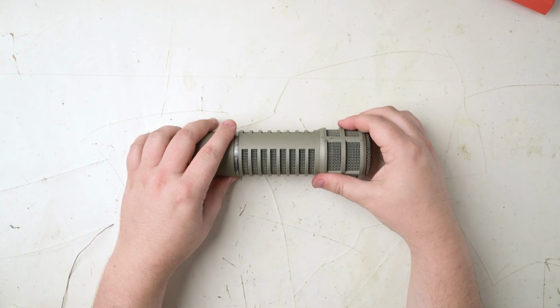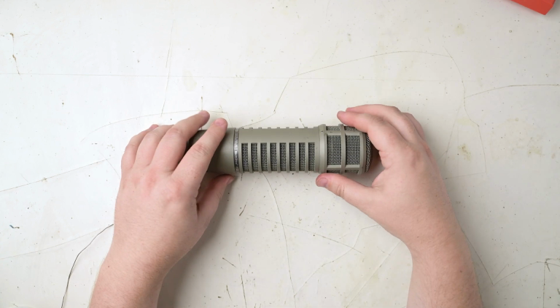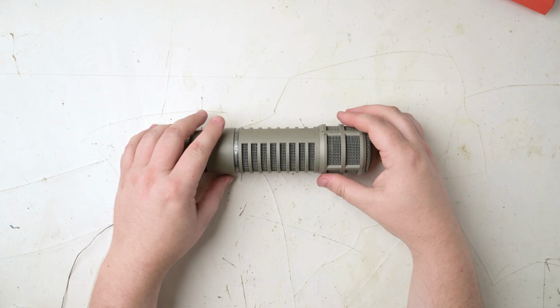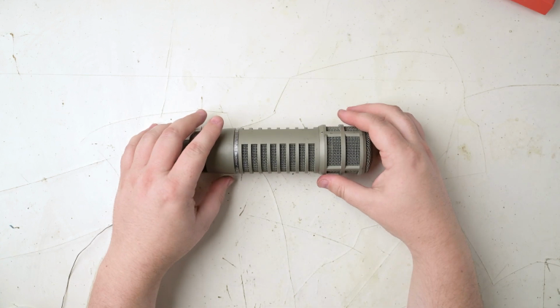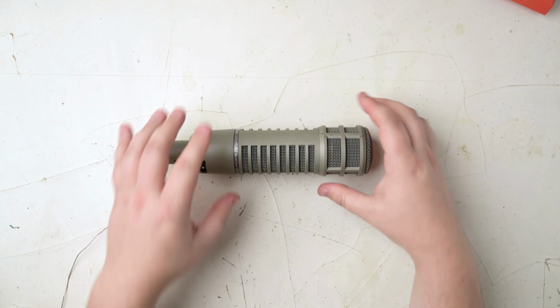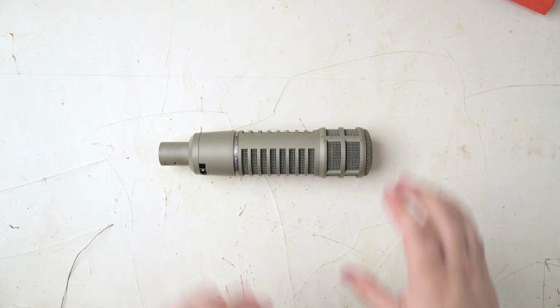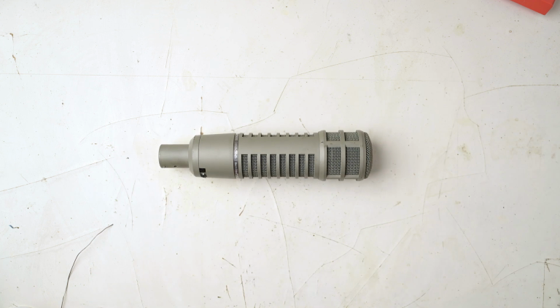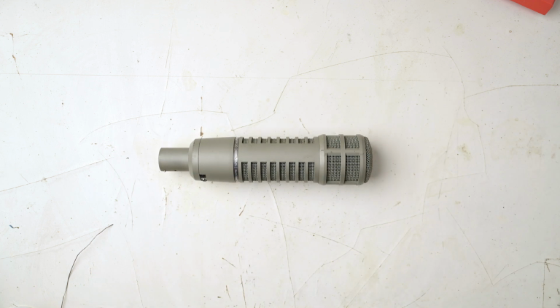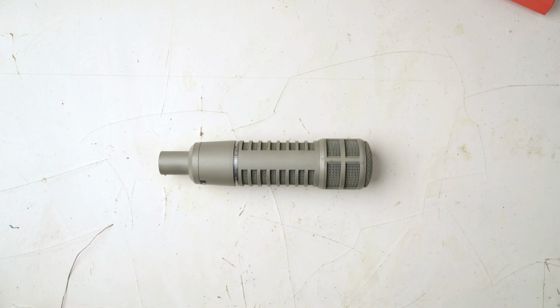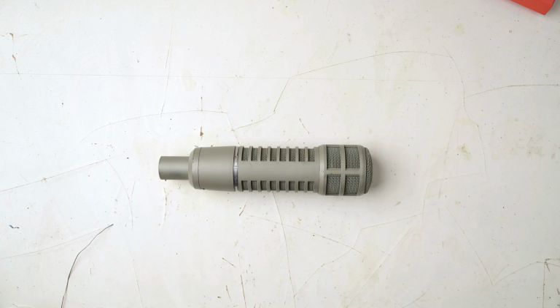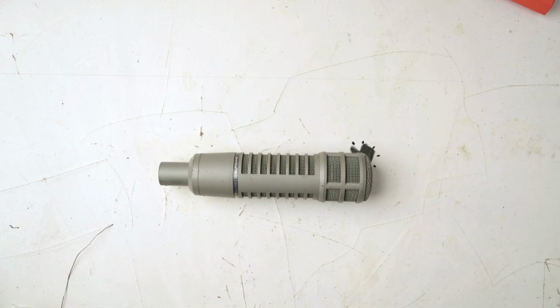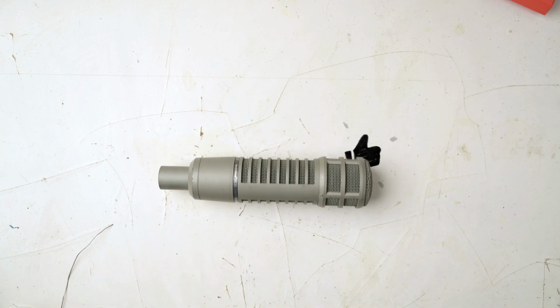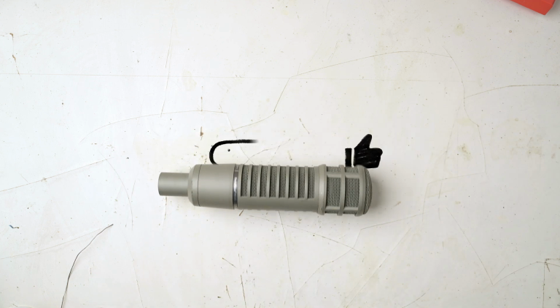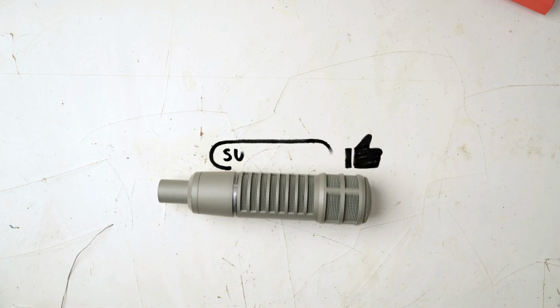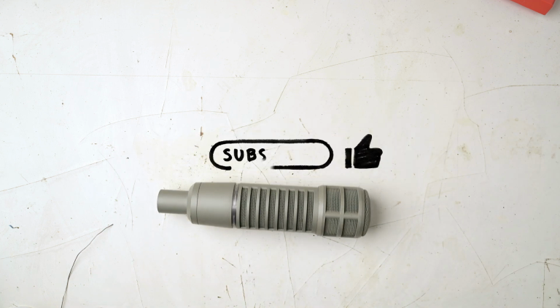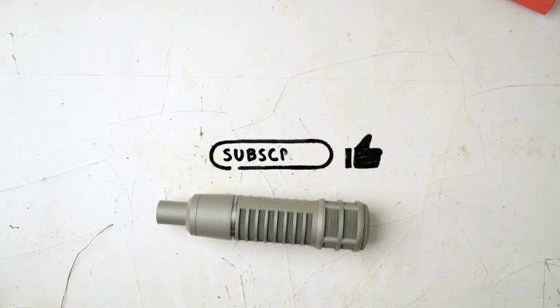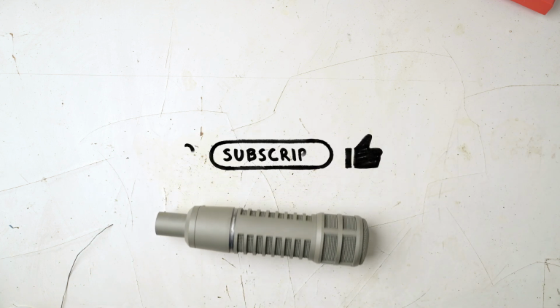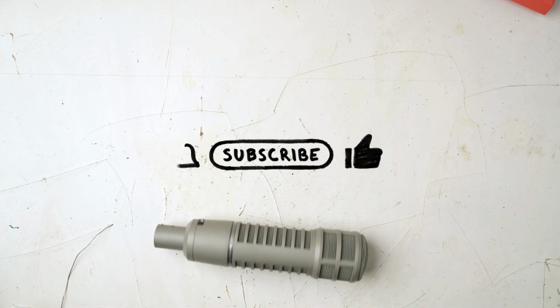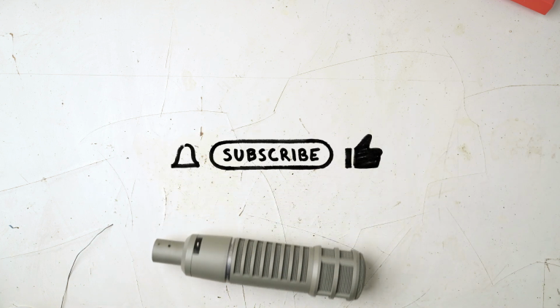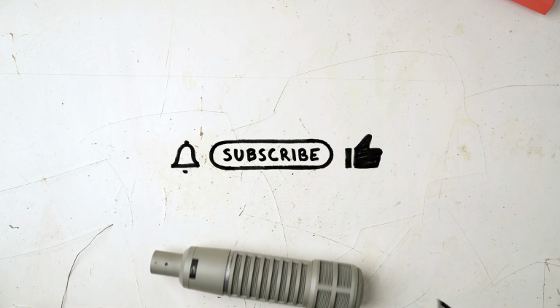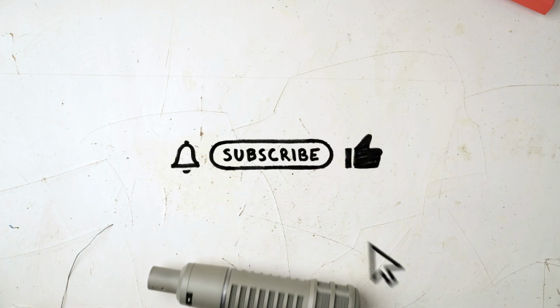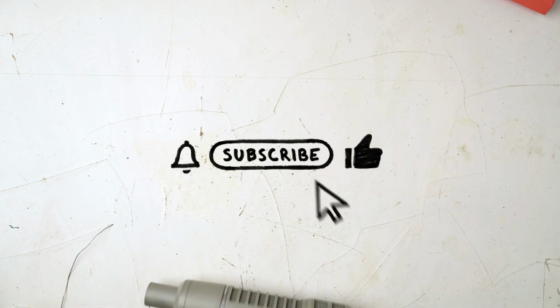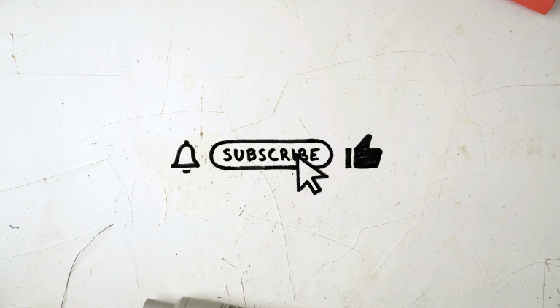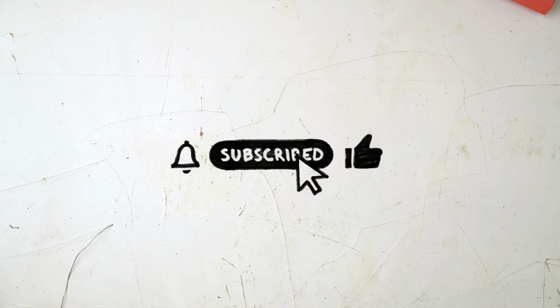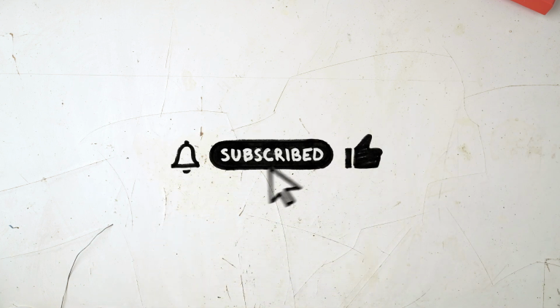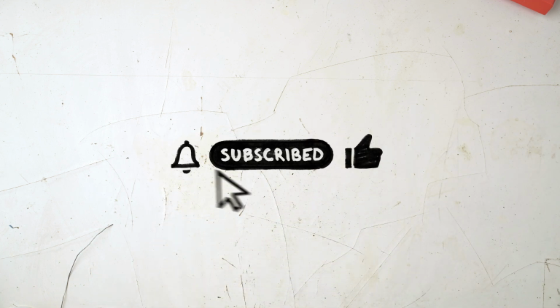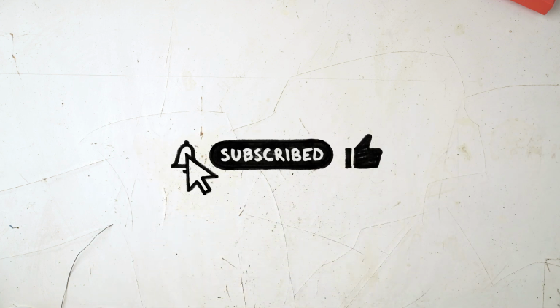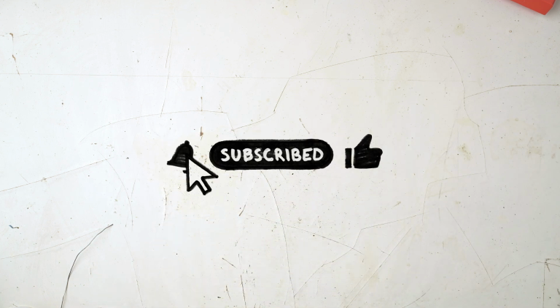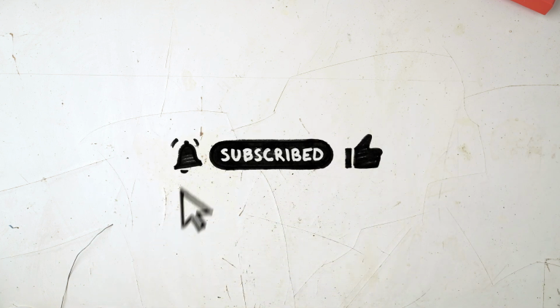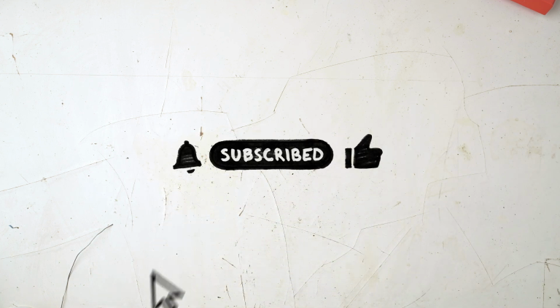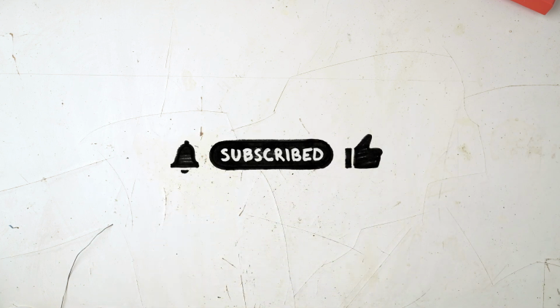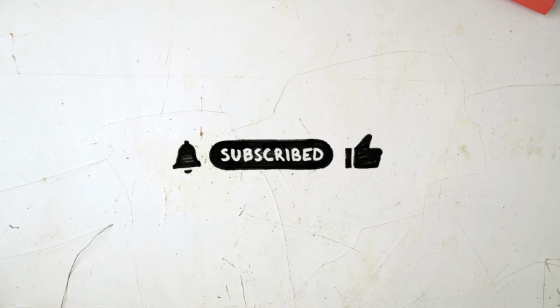Hopefully you found this video helpful. If you did, please give it a like and consider subscribing to see more, and I'll see you next time.